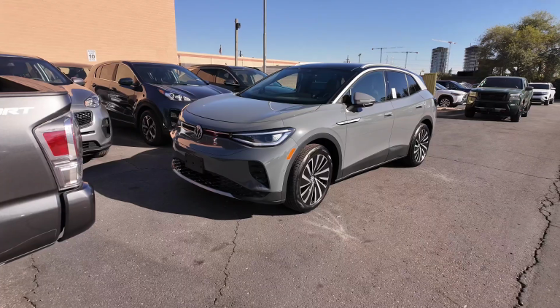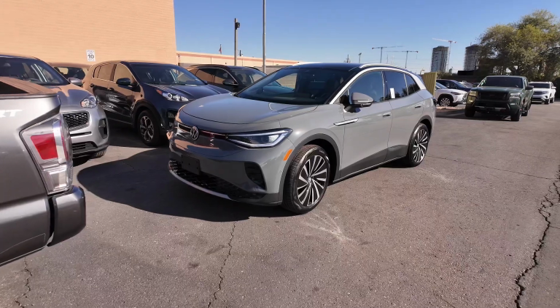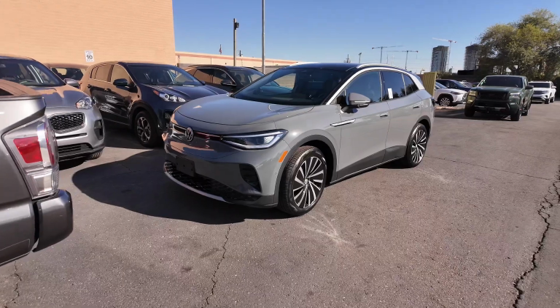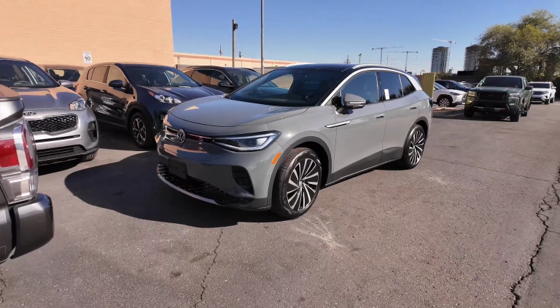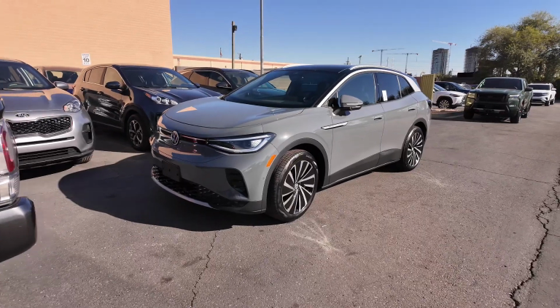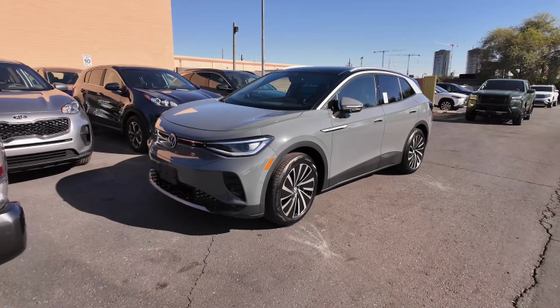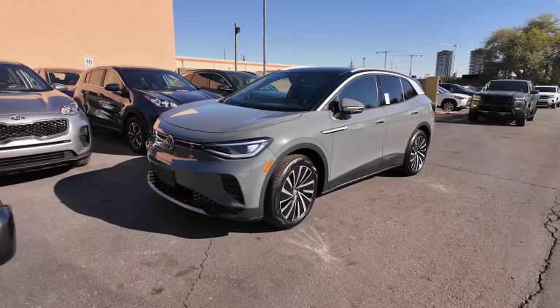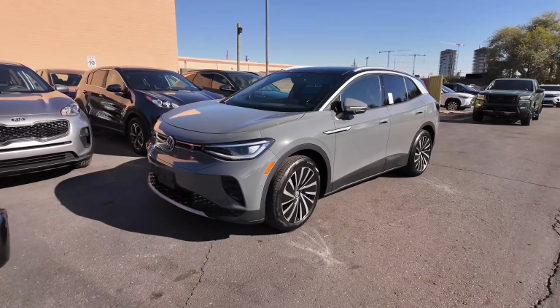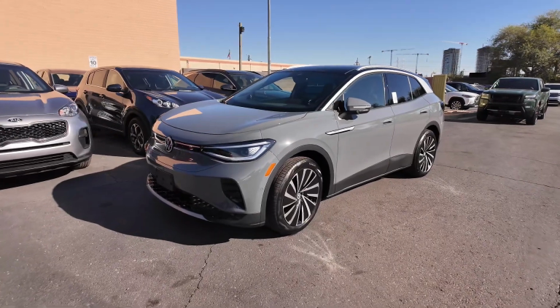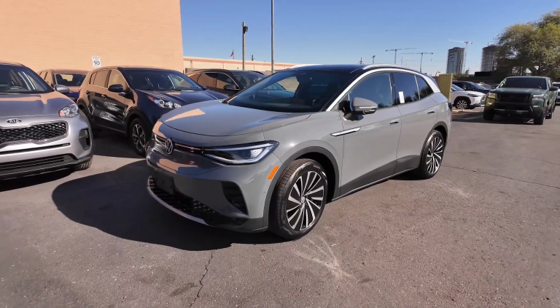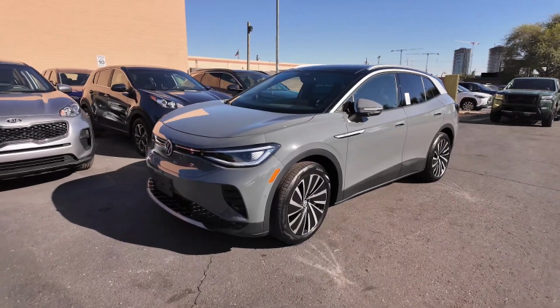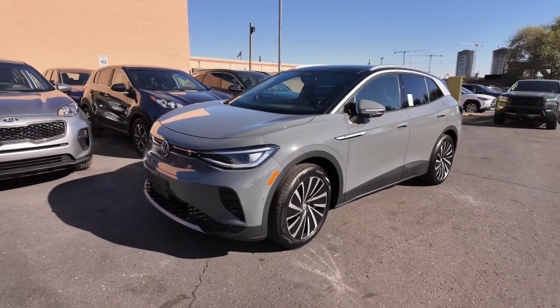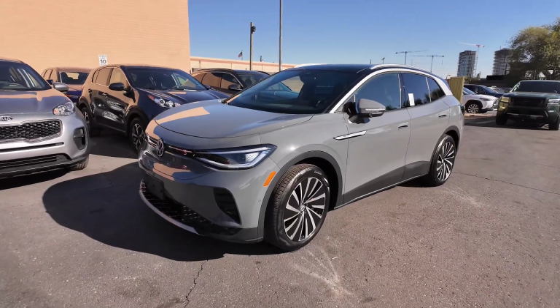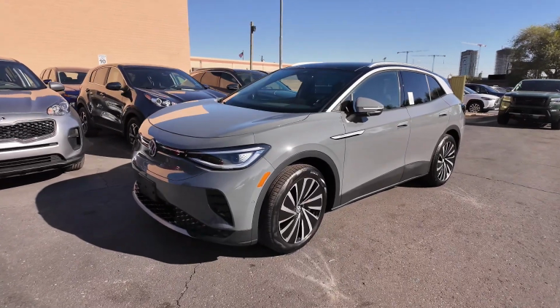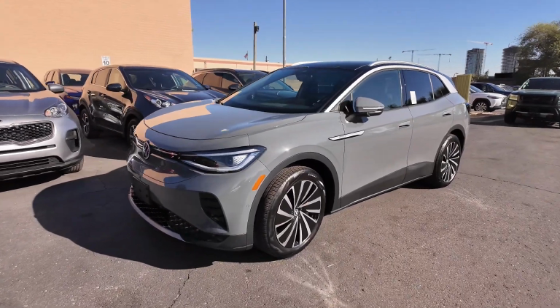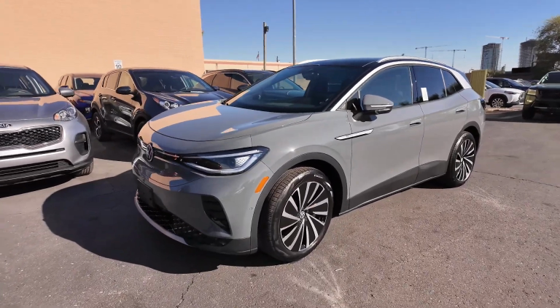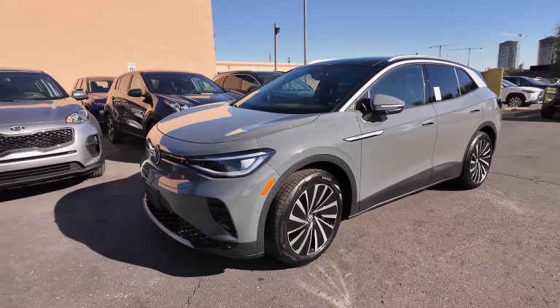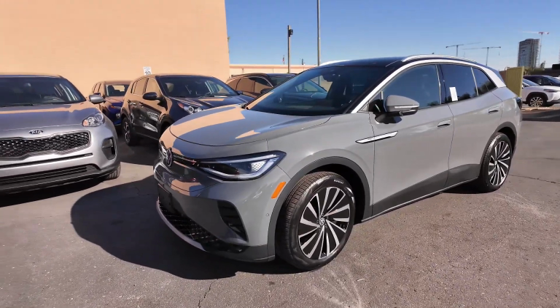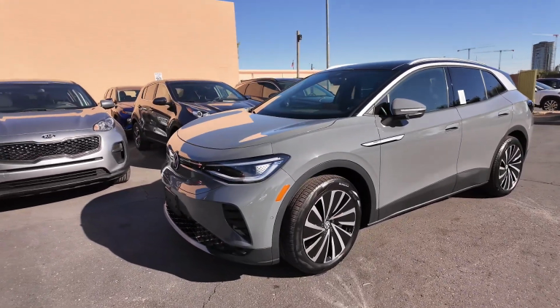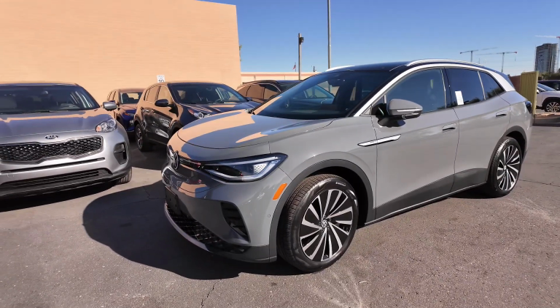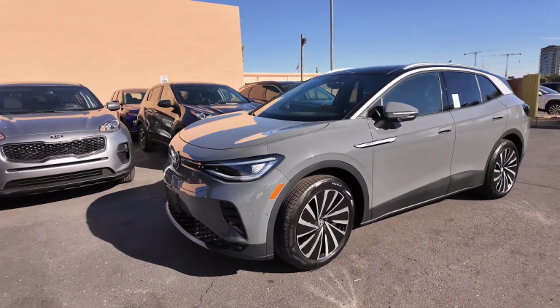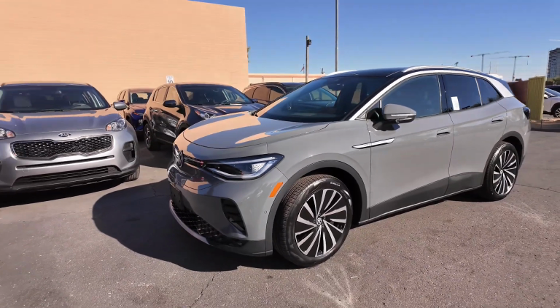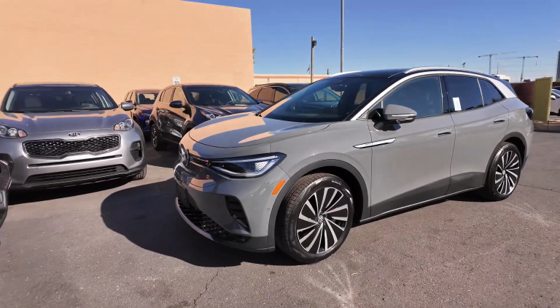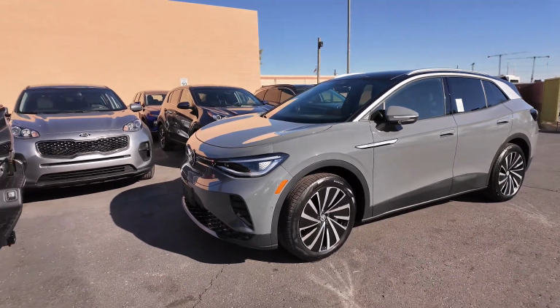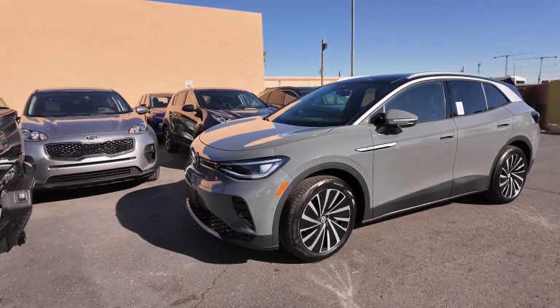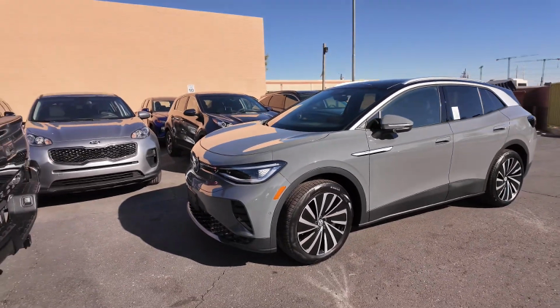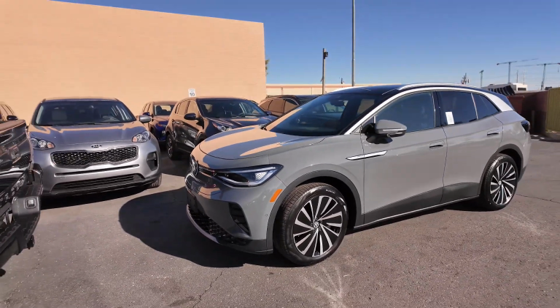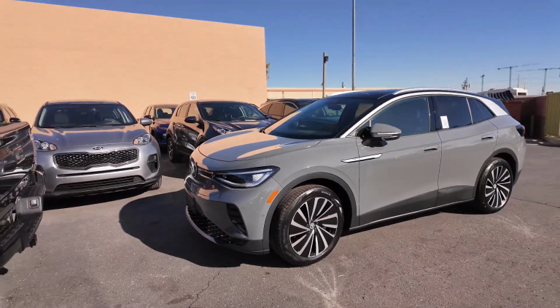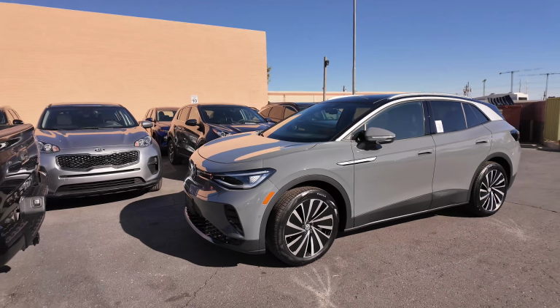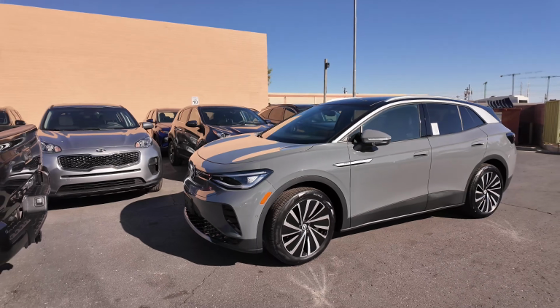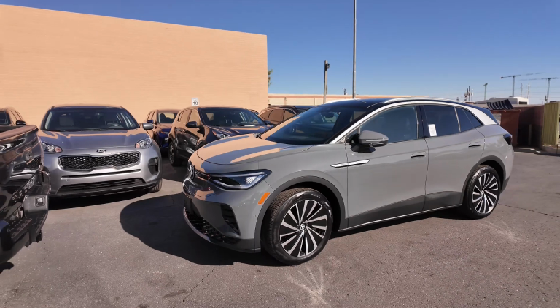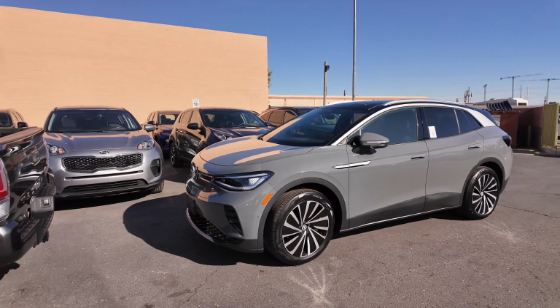All right guys, we got an amazing car over here. This is the 2023 Volkswagen ID4 Pro S Plus.